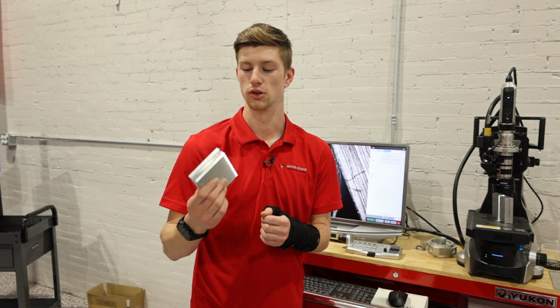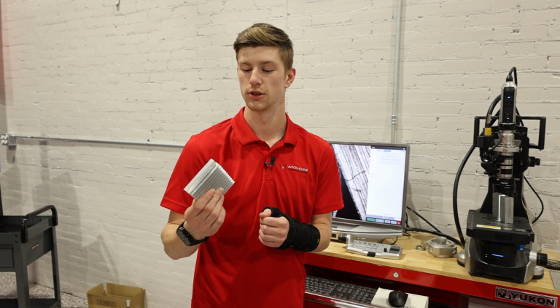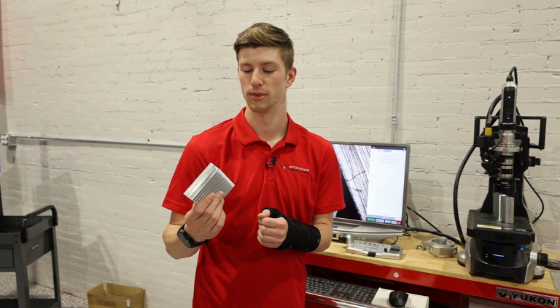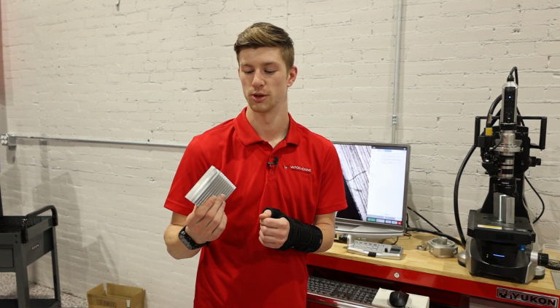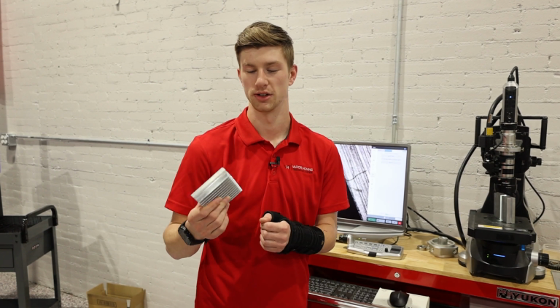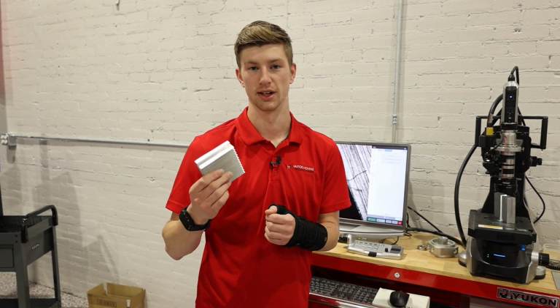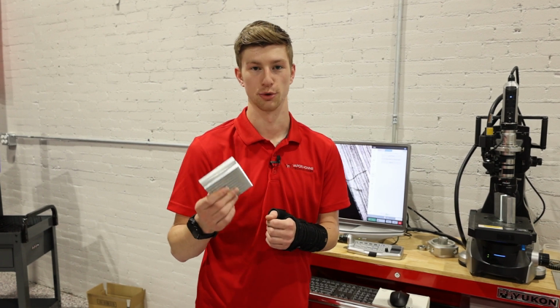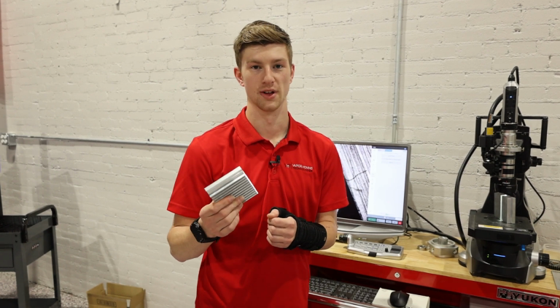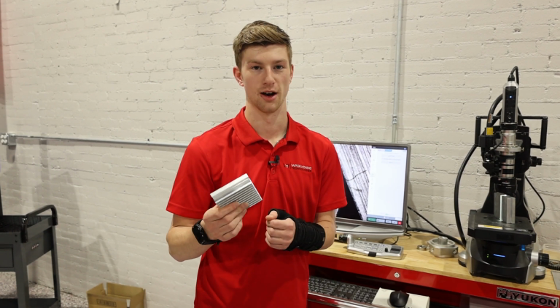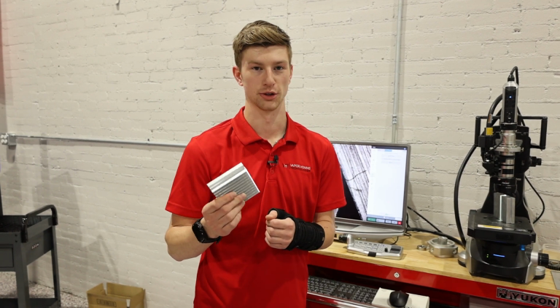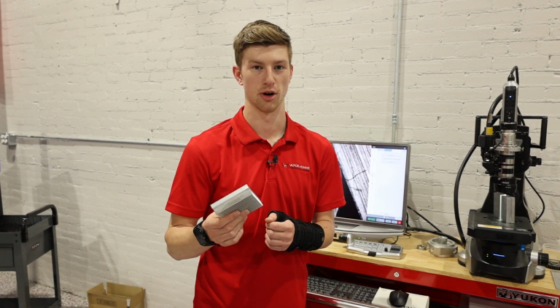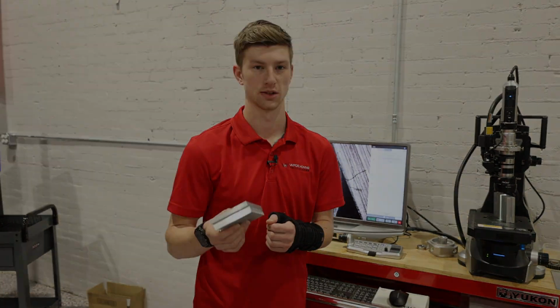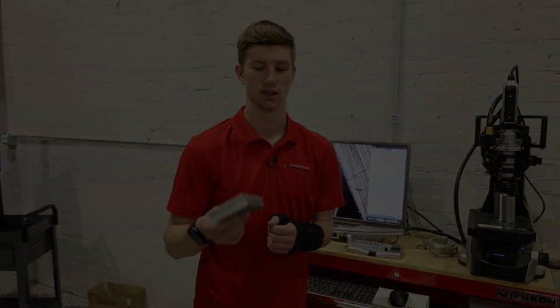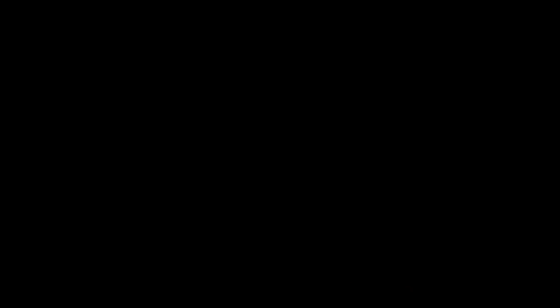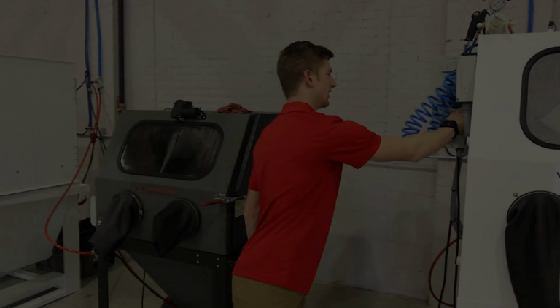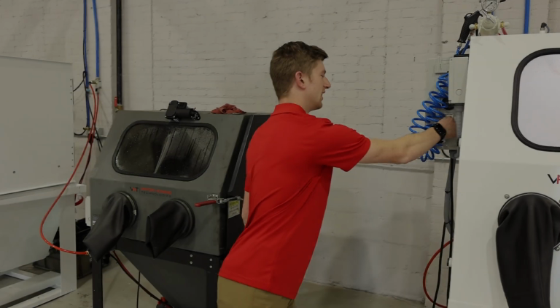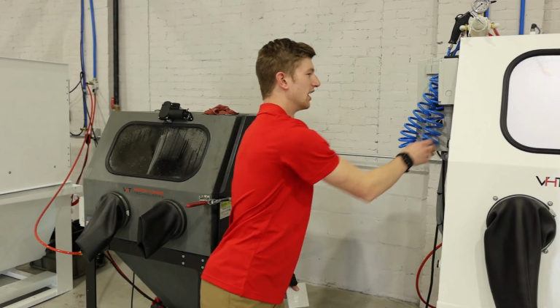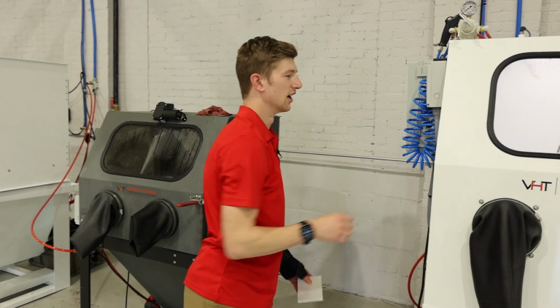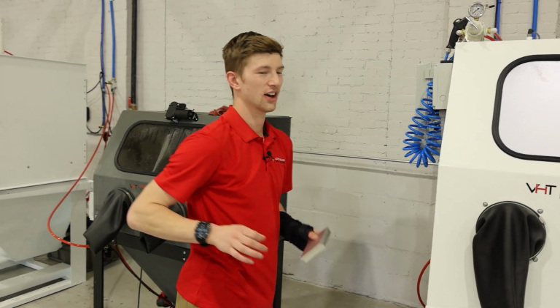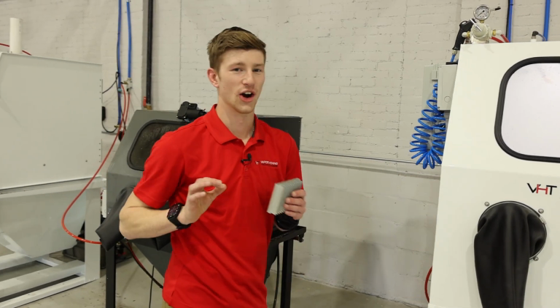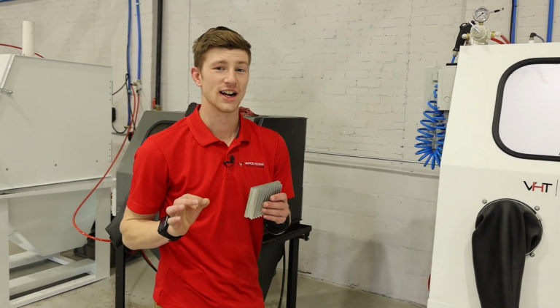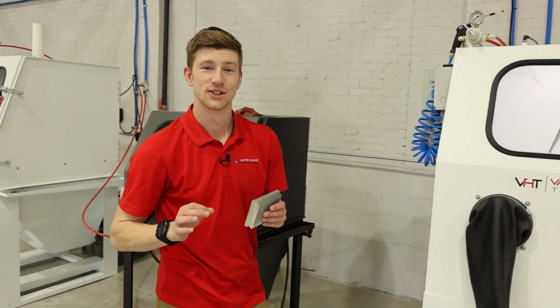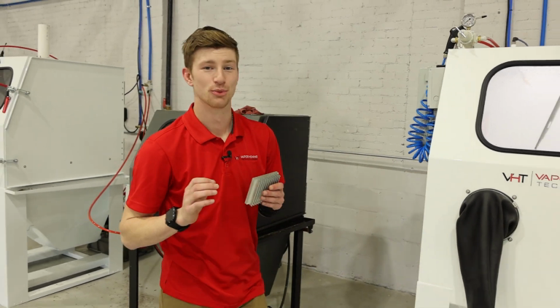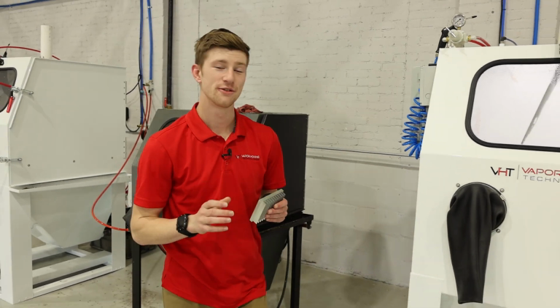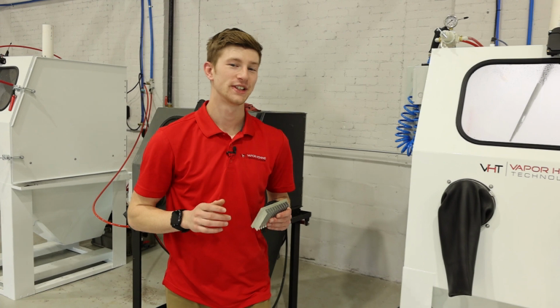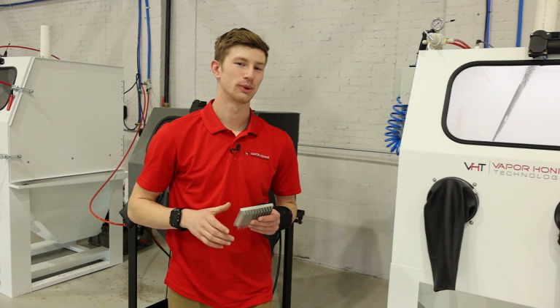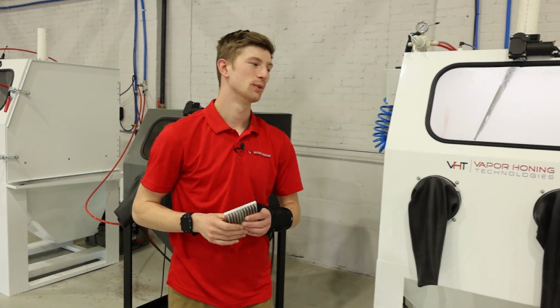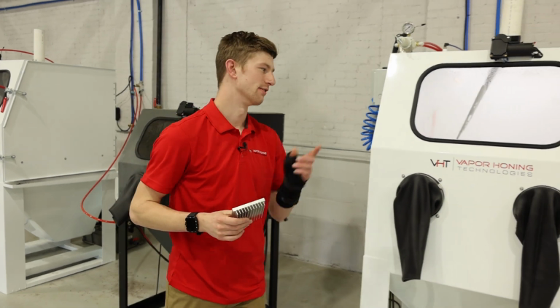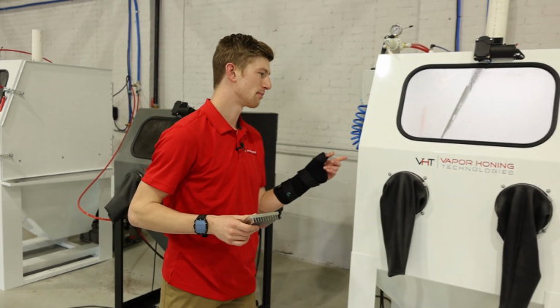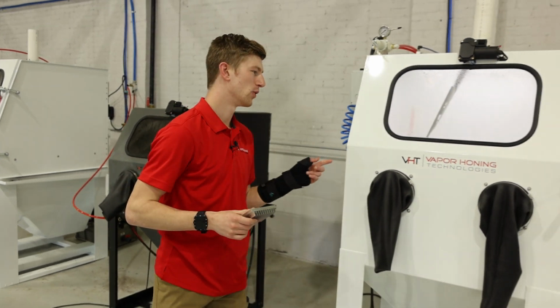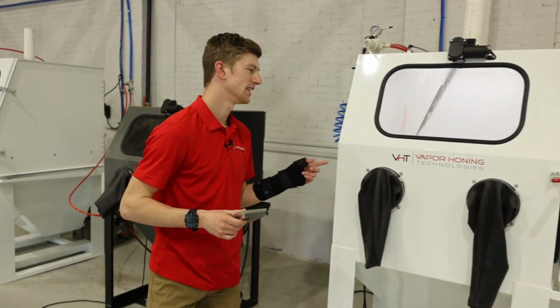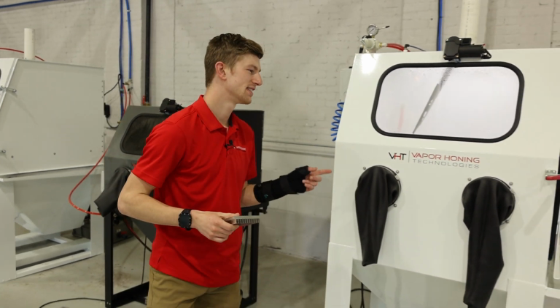We can validate this for you — you can actually send your parts in, we'll test it for you for free, send it back, so you can get your measurements and prove that out on your parts.